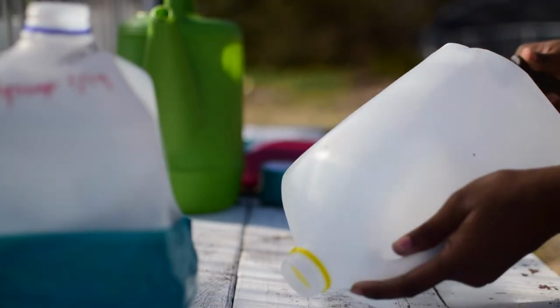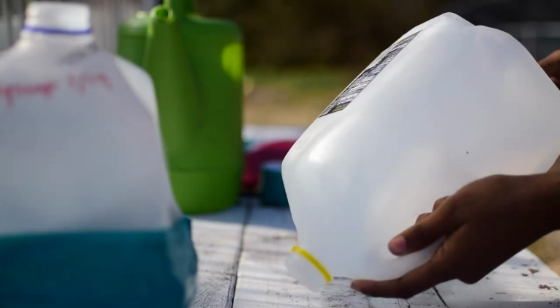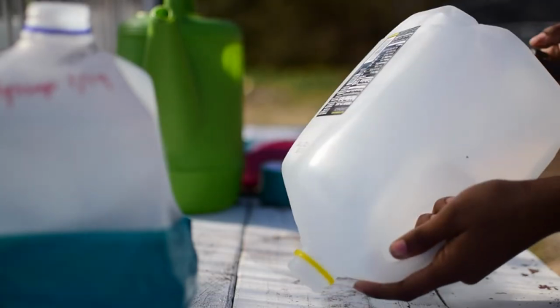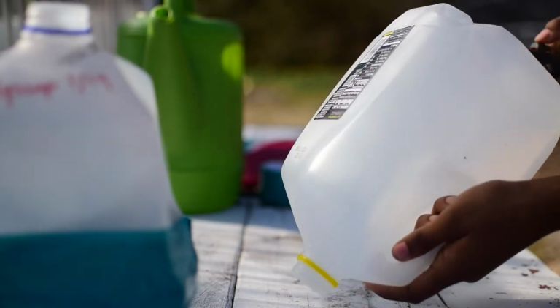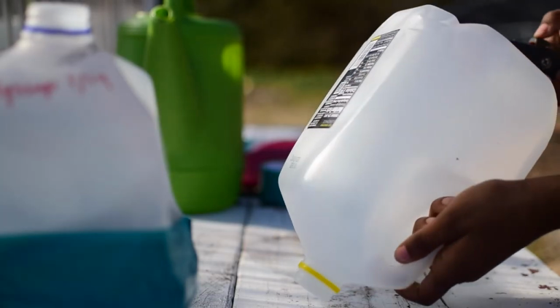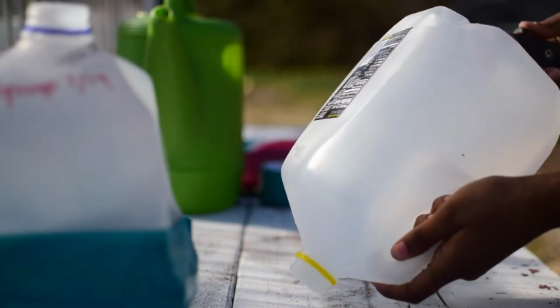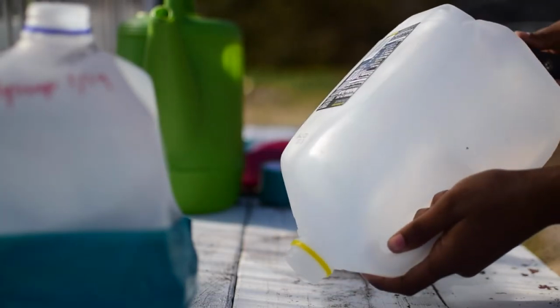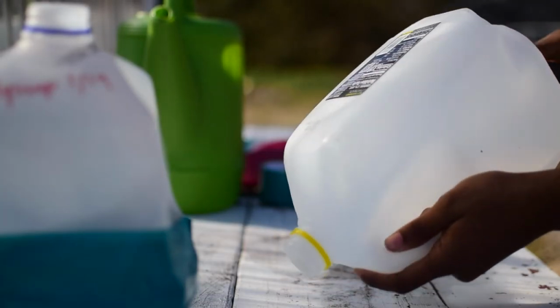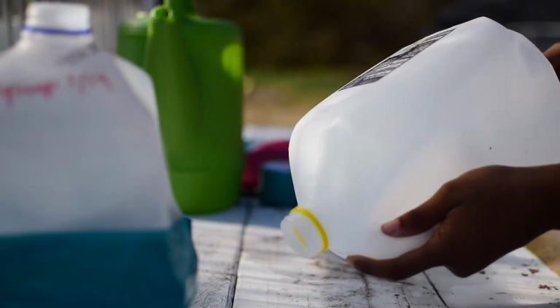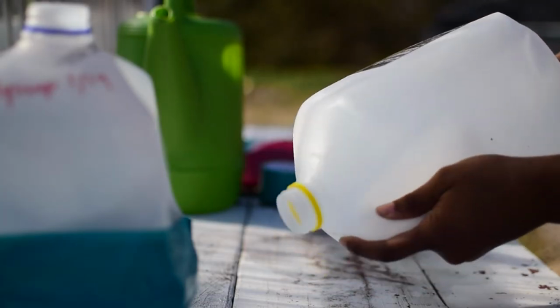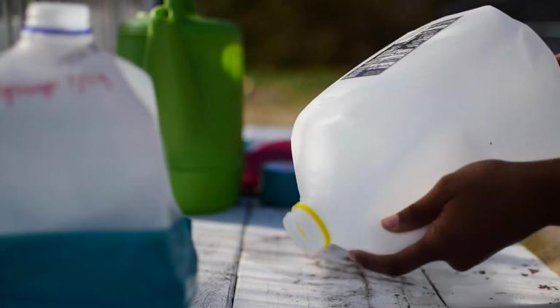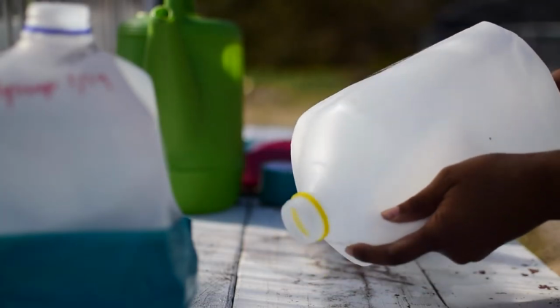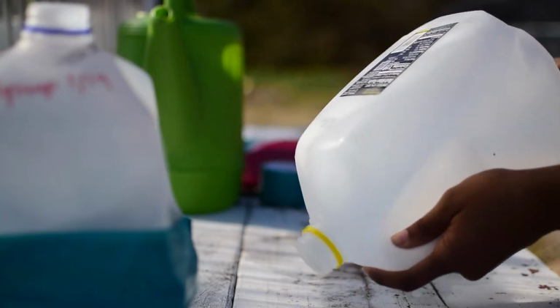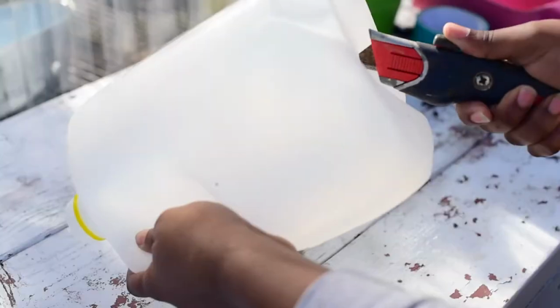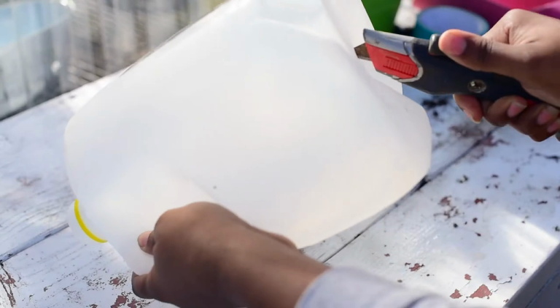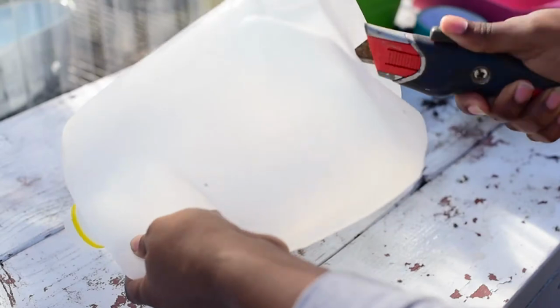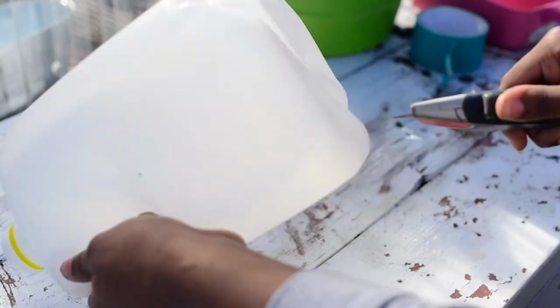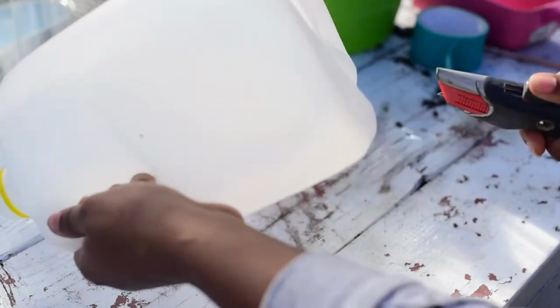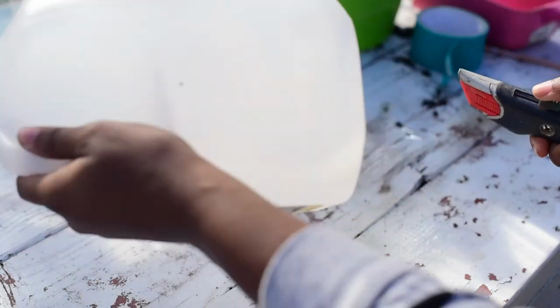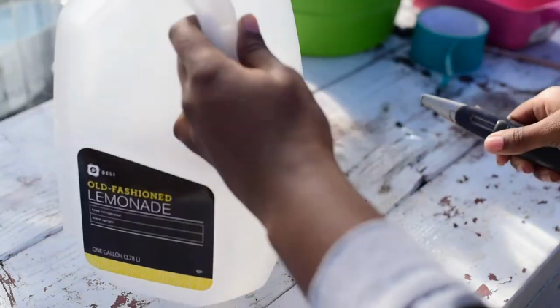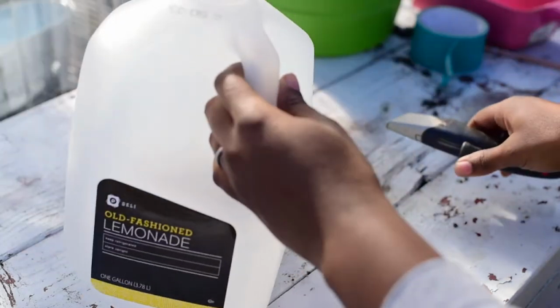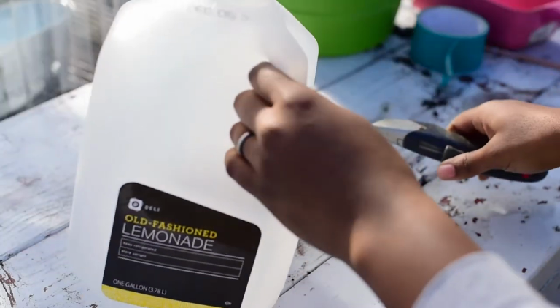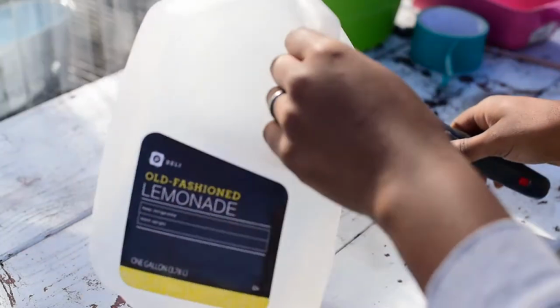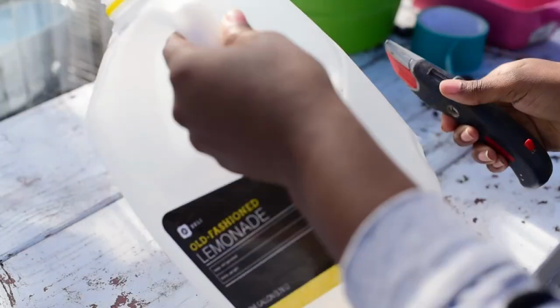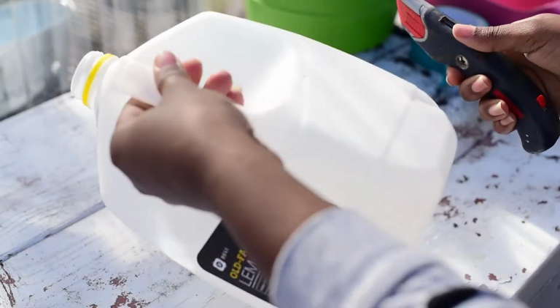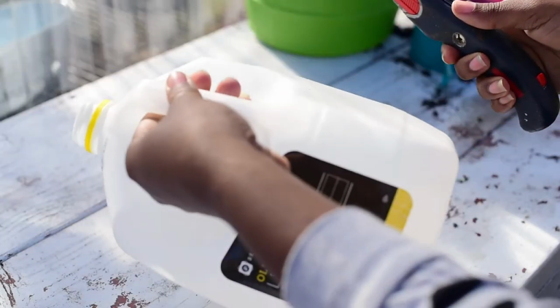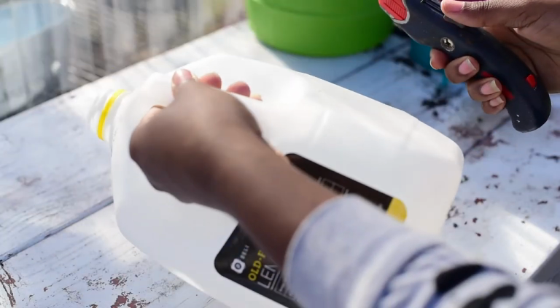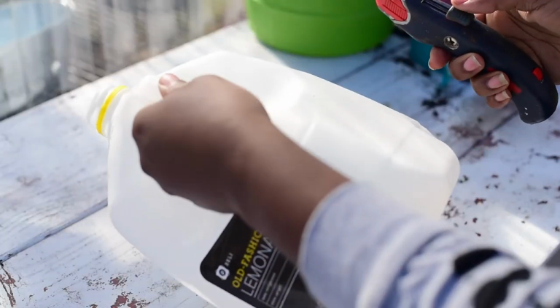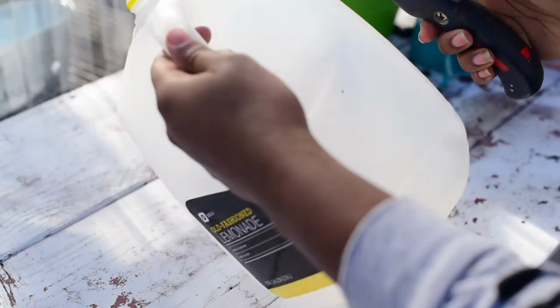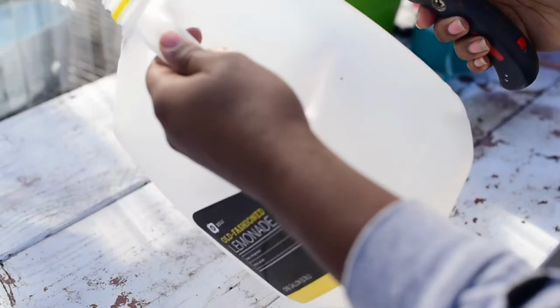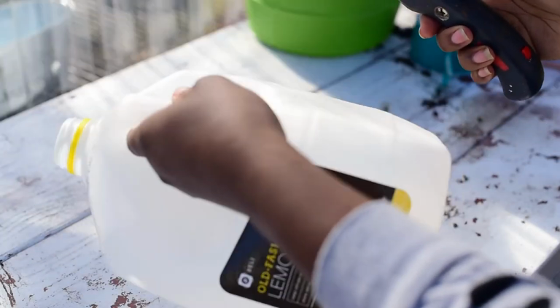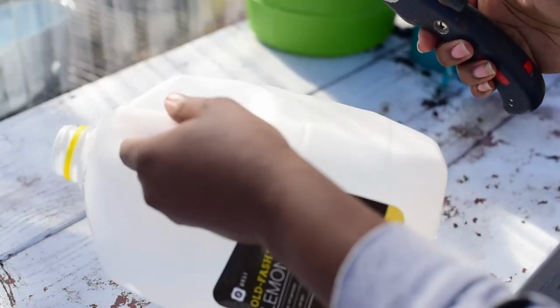I like to start my jugs at least eight to ten weeks before my average last frost.